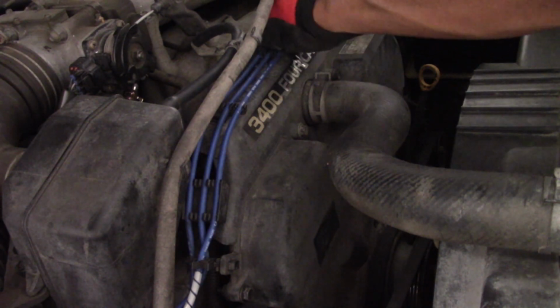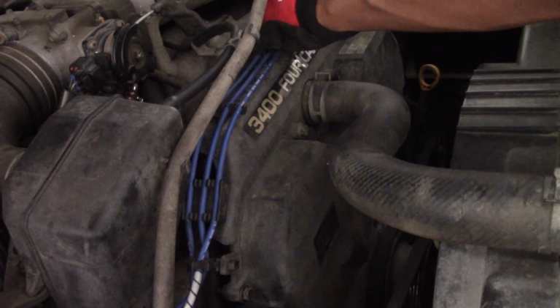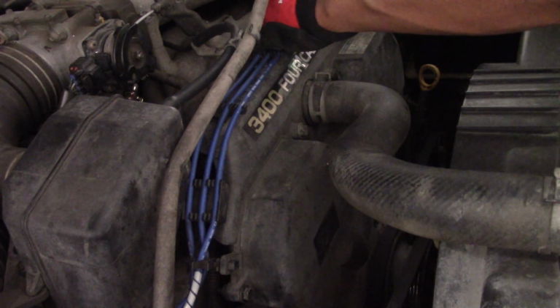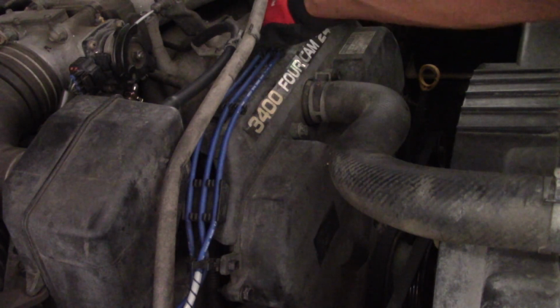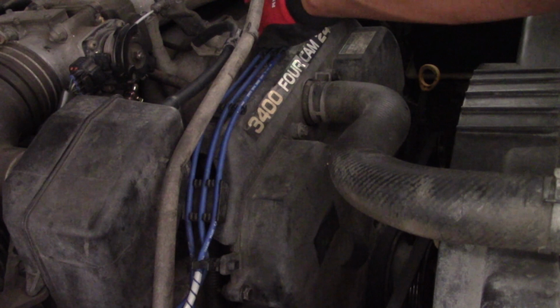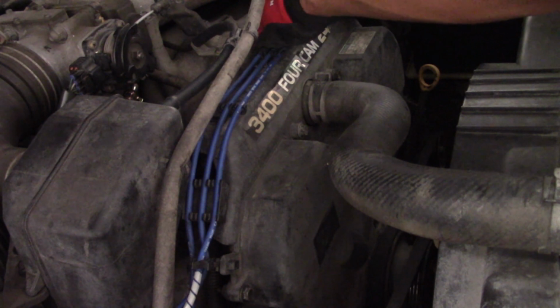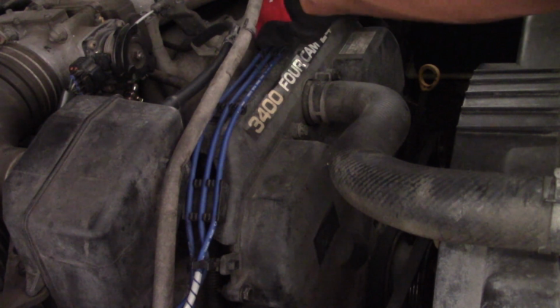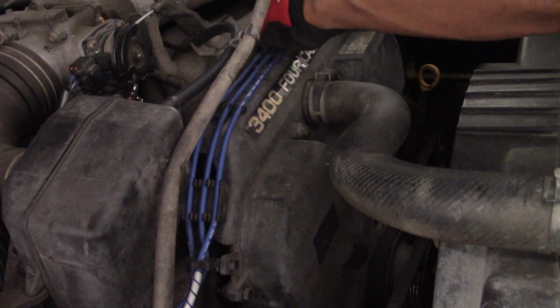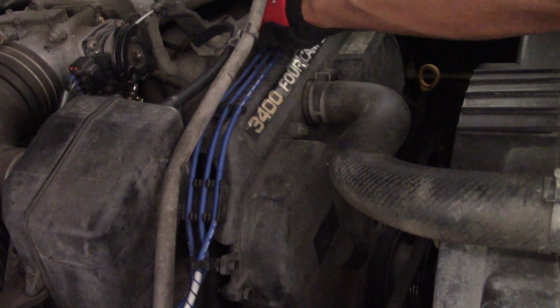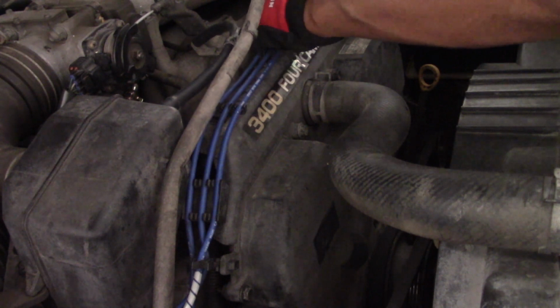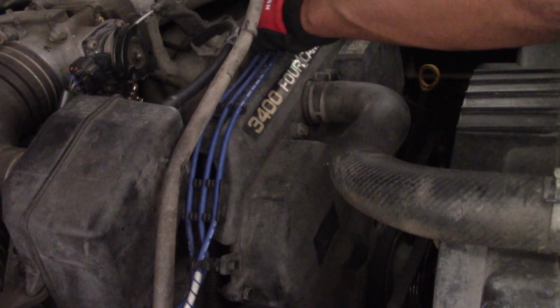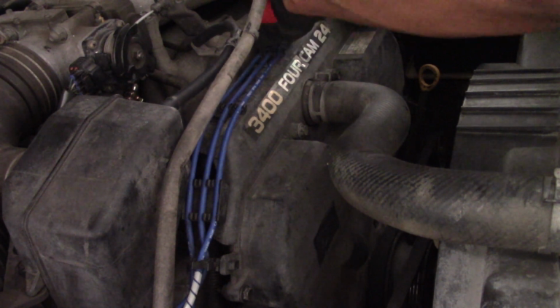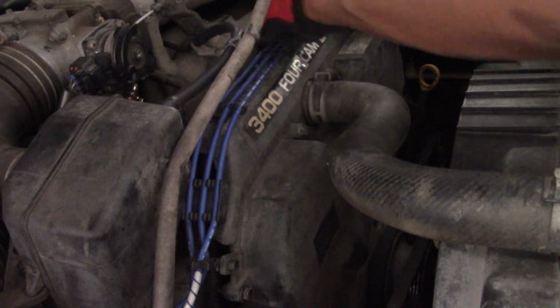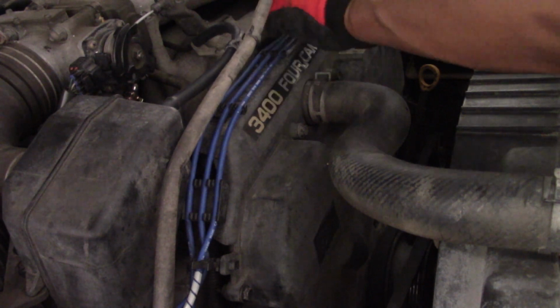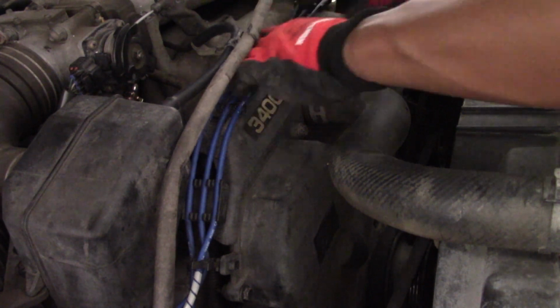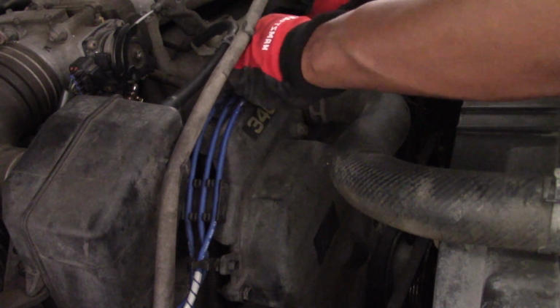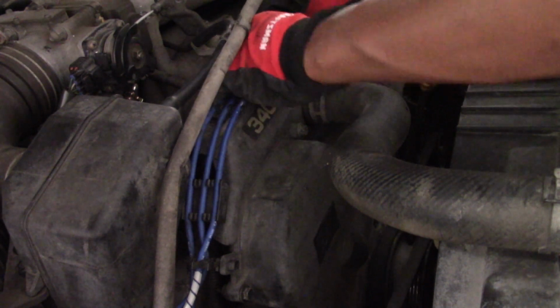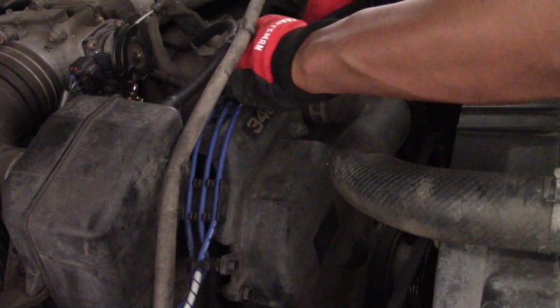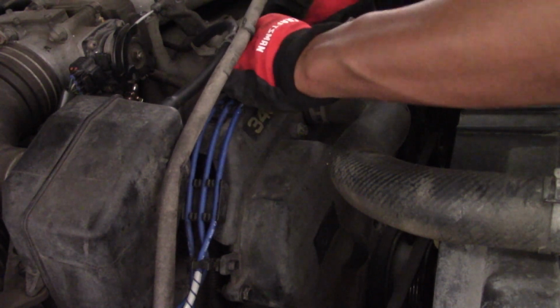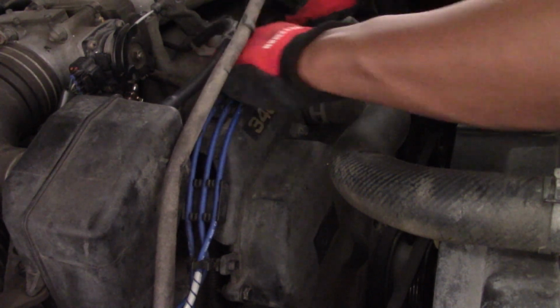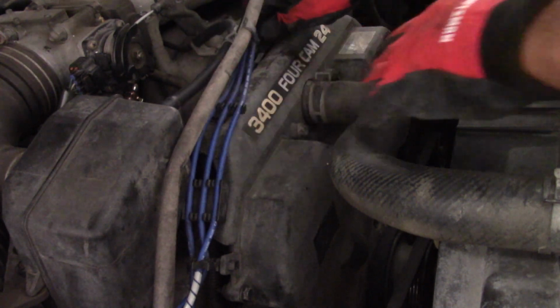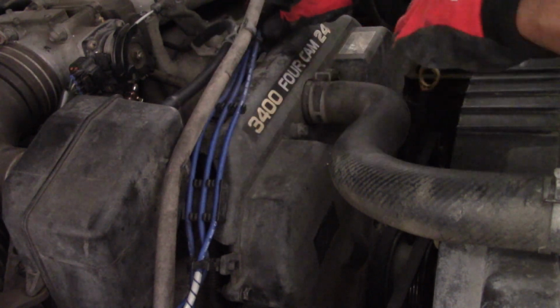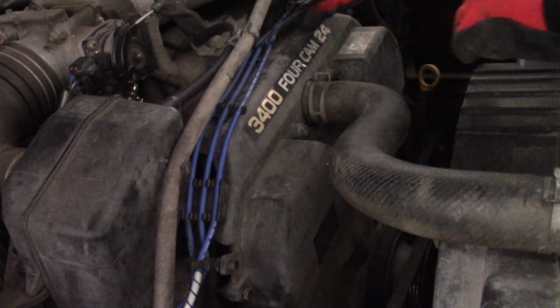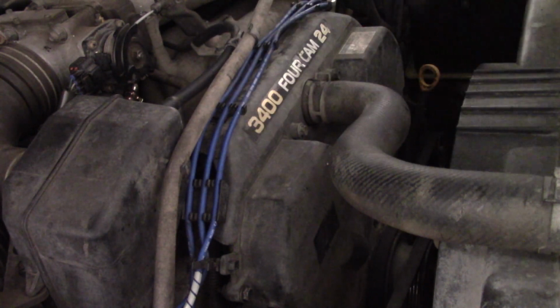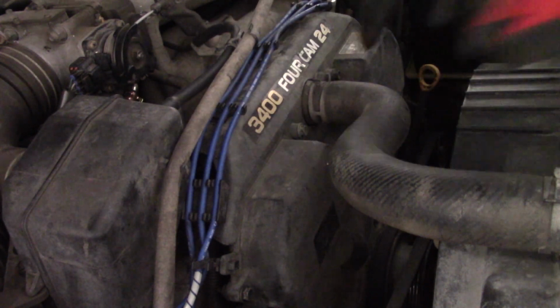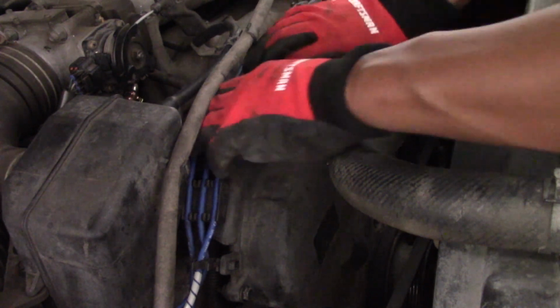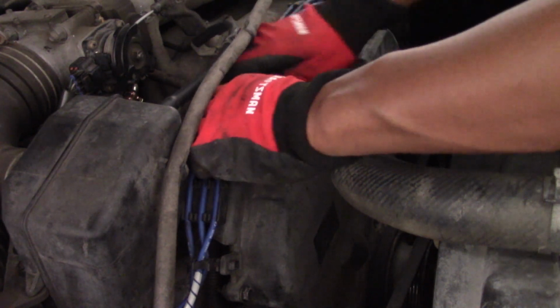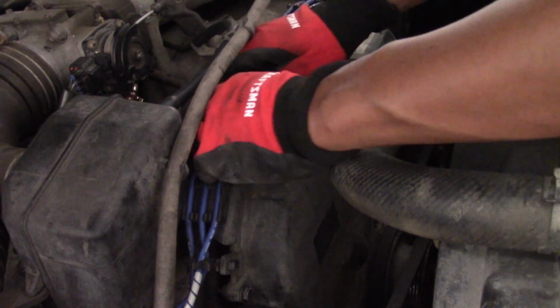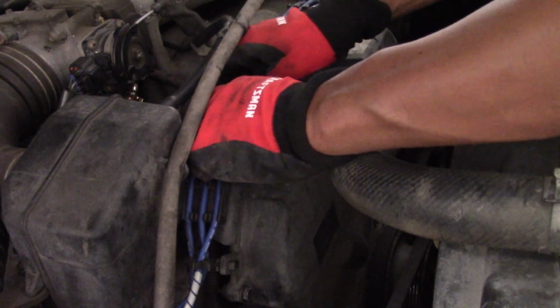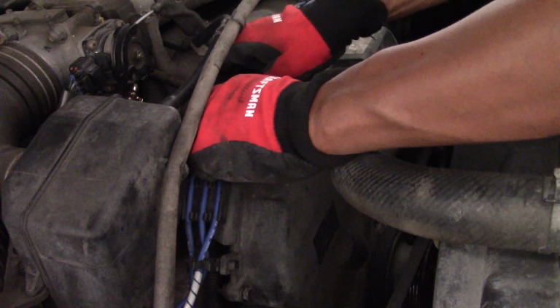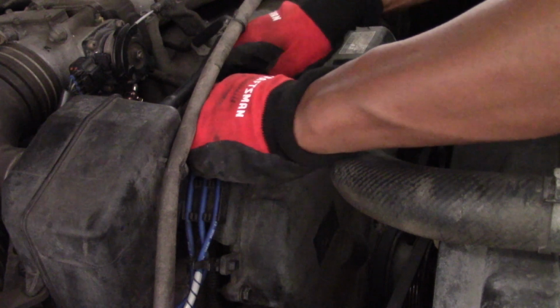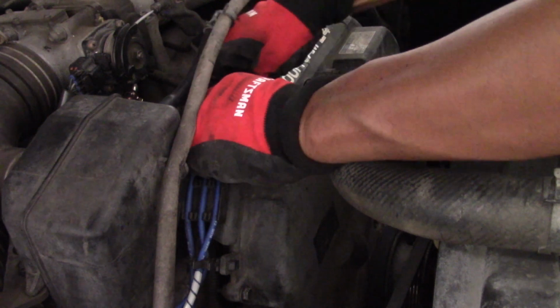This is a quick video montage of the removal of the spark plug wires along with the 10 millimeter bolts that are holding on the timing belt cover.